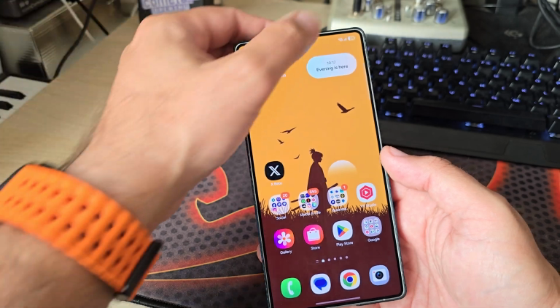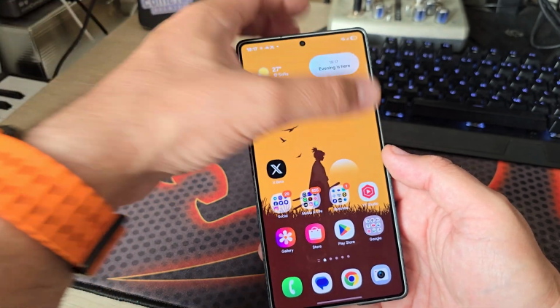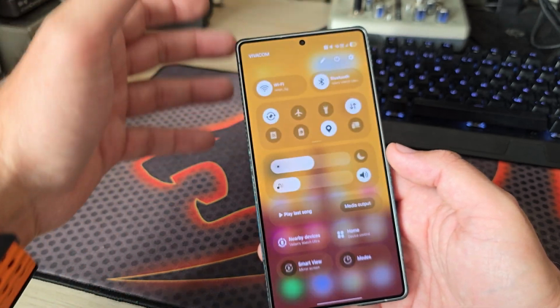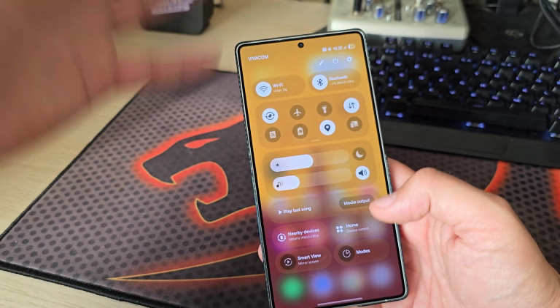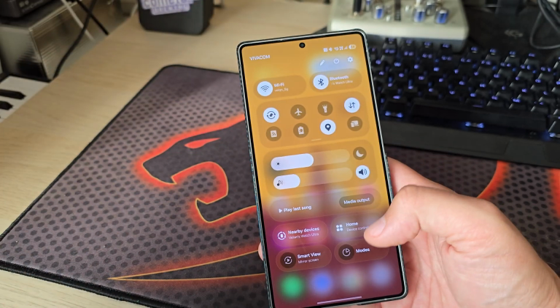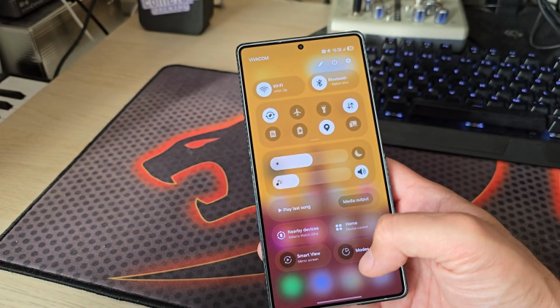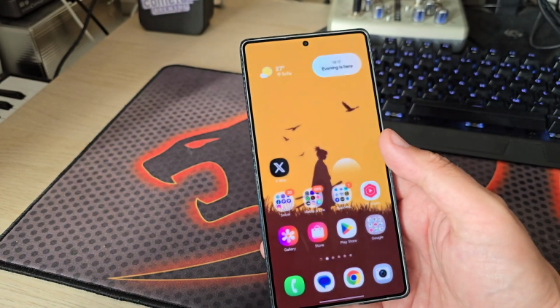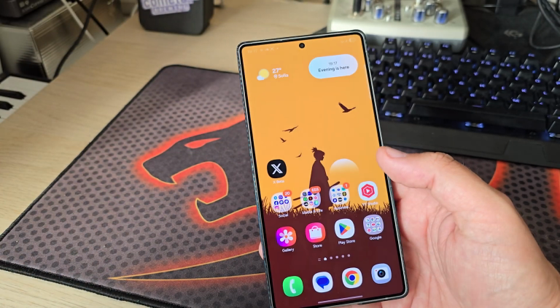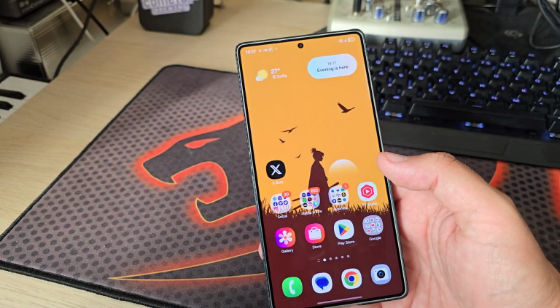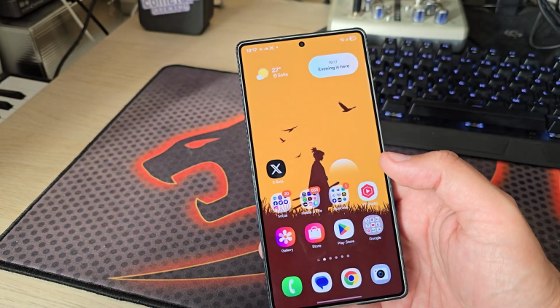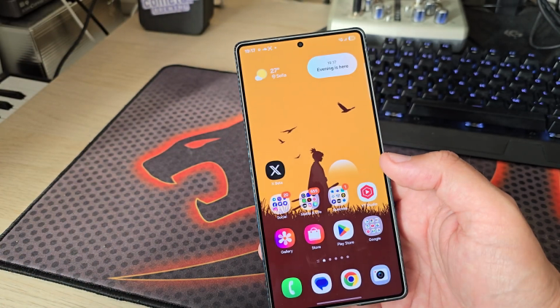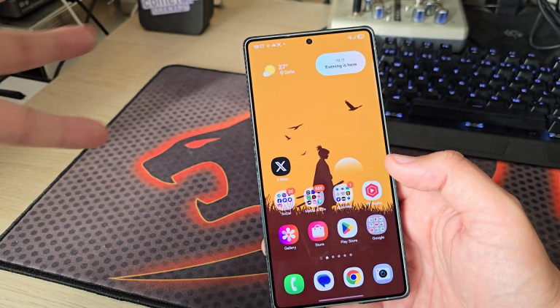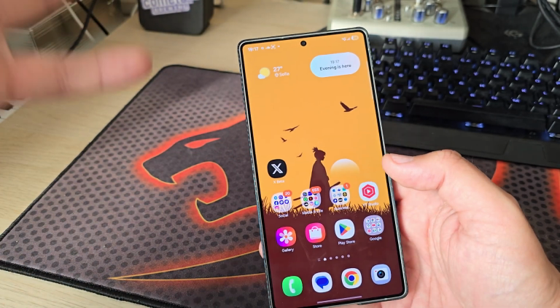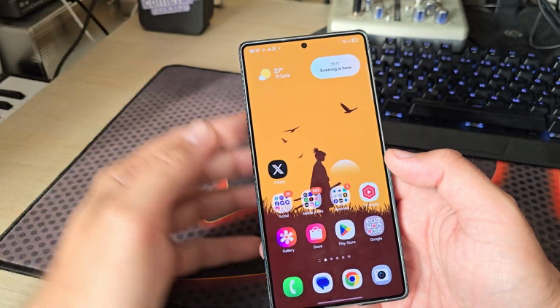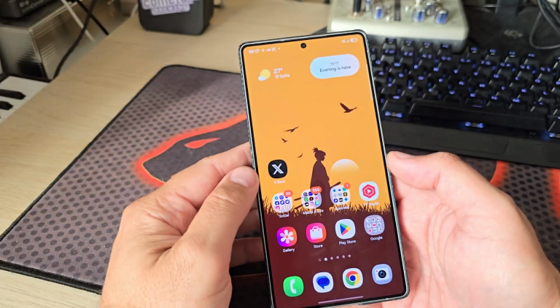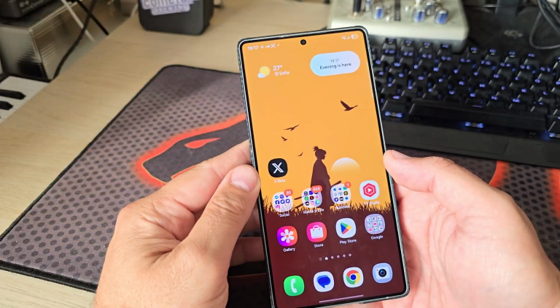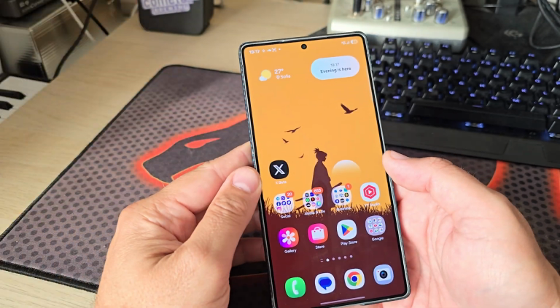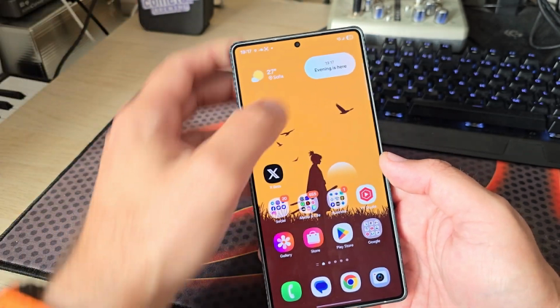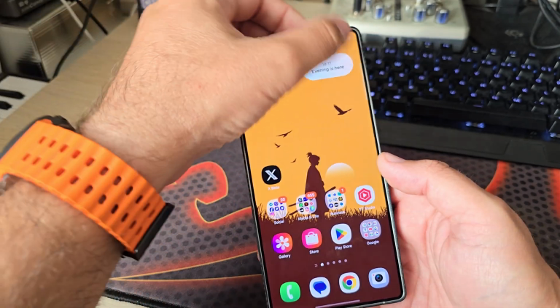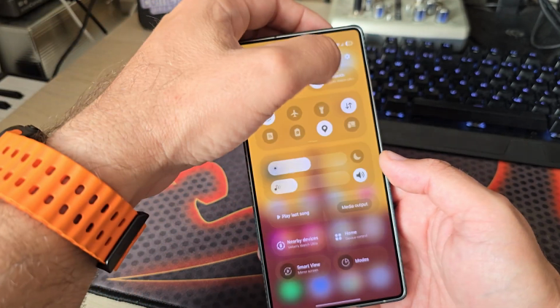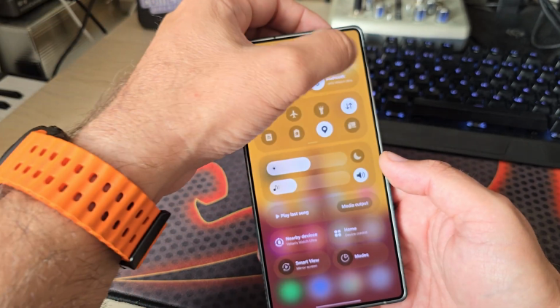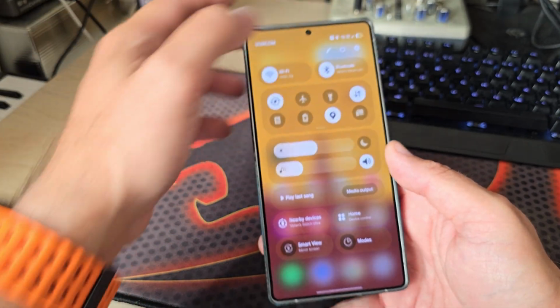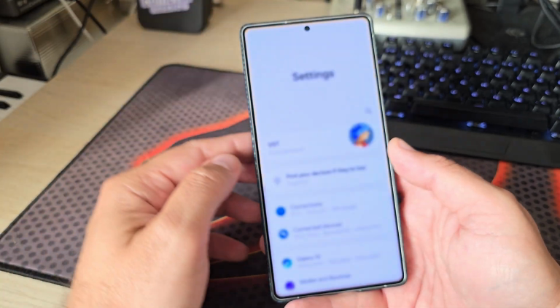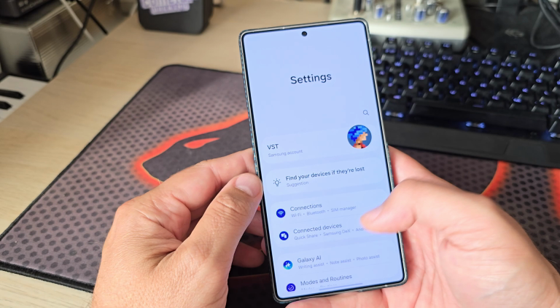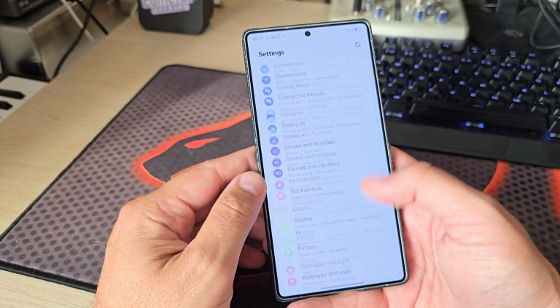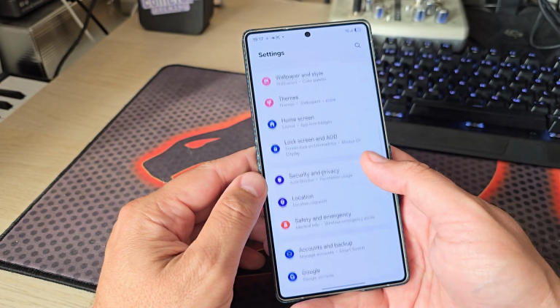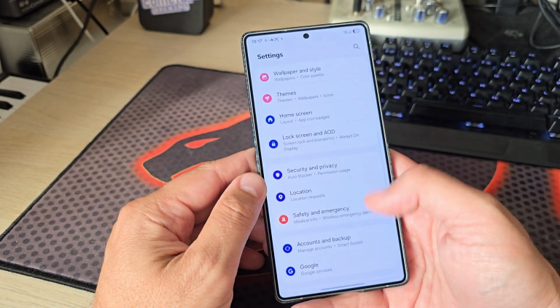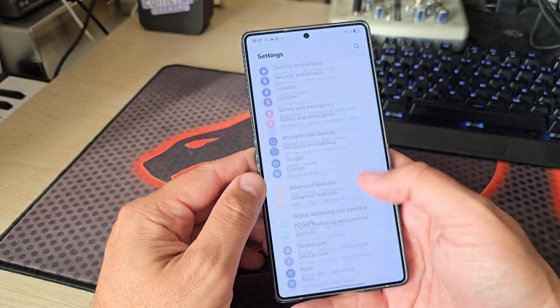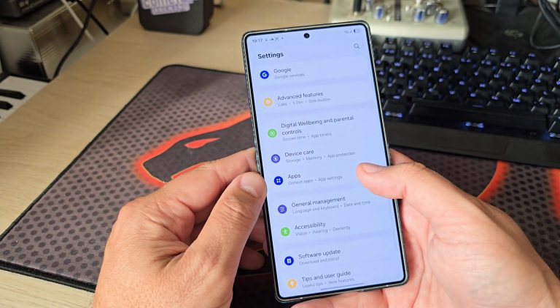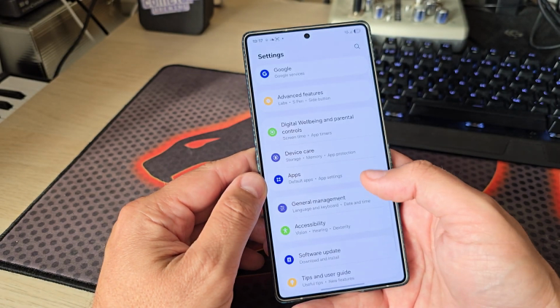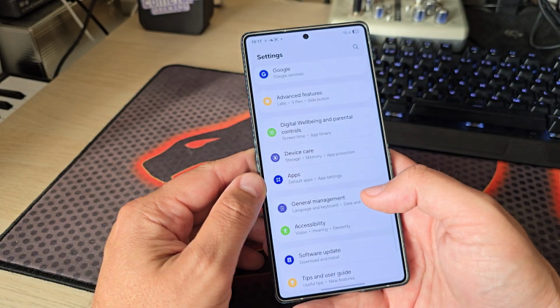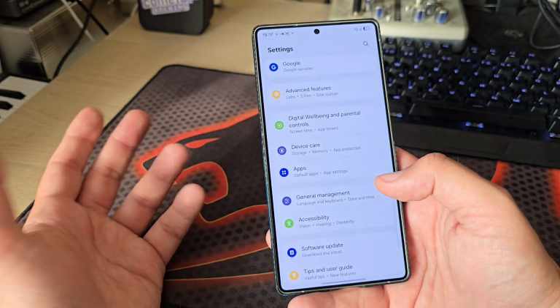The main bug is NFC payment apparently doesn't work. However, I do have VoLTE, Wi-Fi, and 5G — so pretty much everything else works, not too bad.